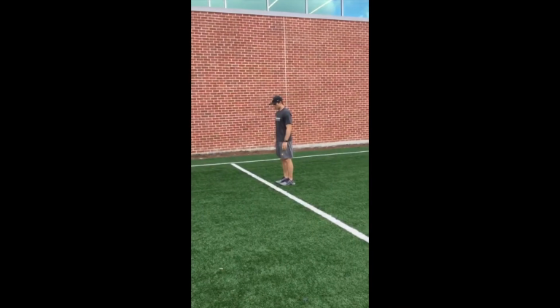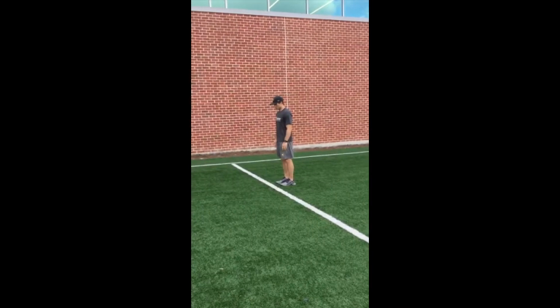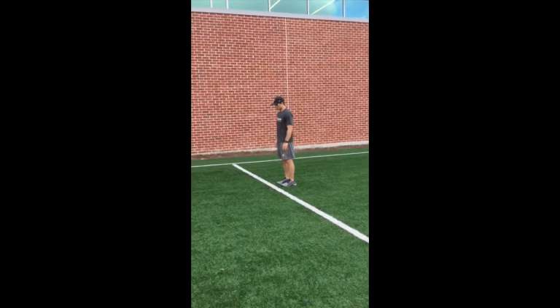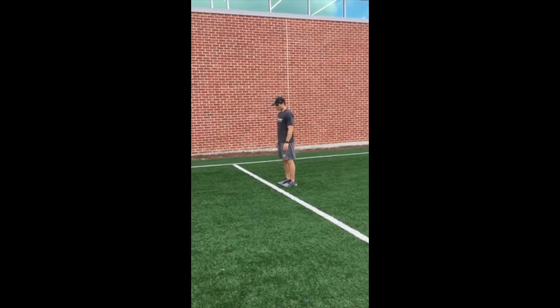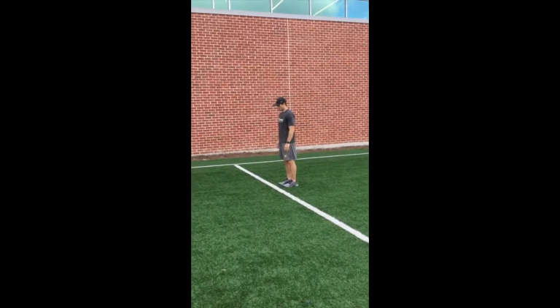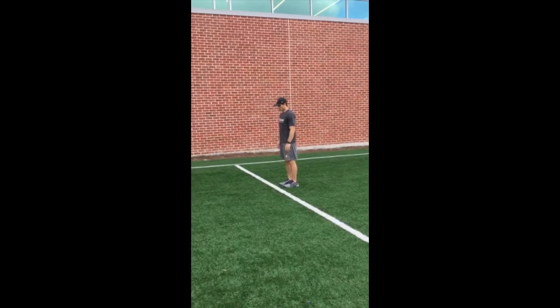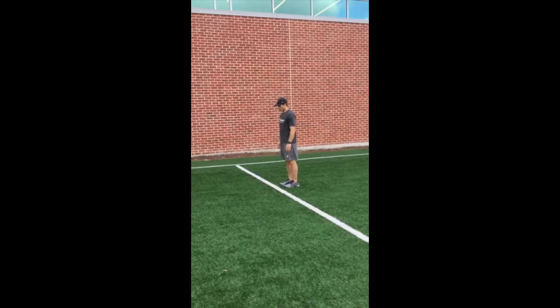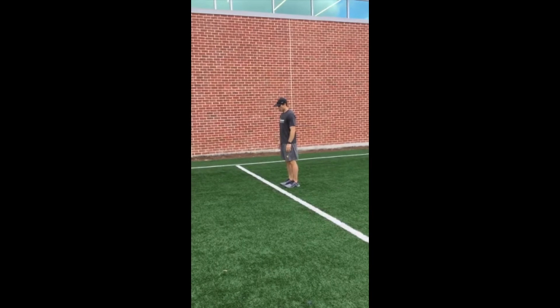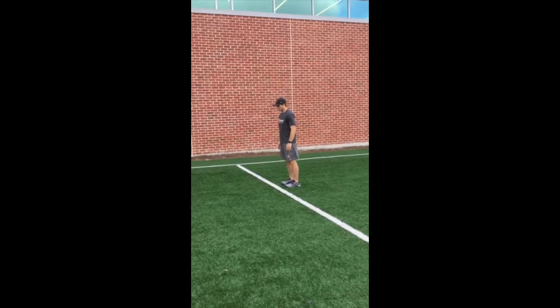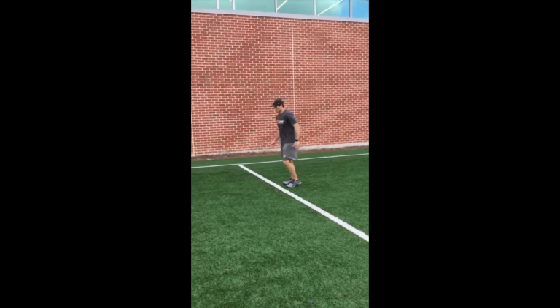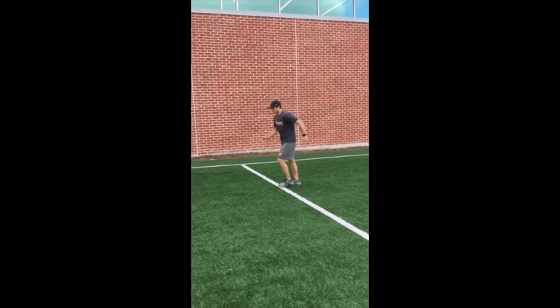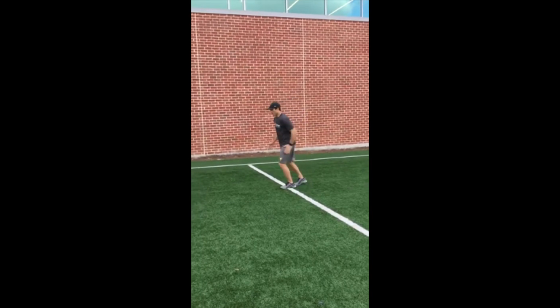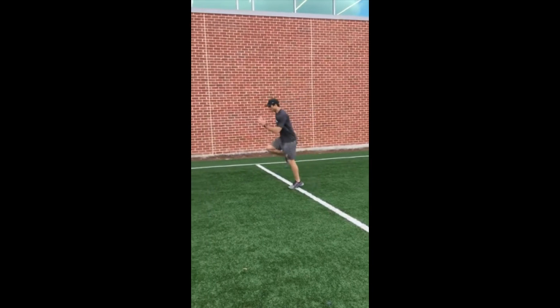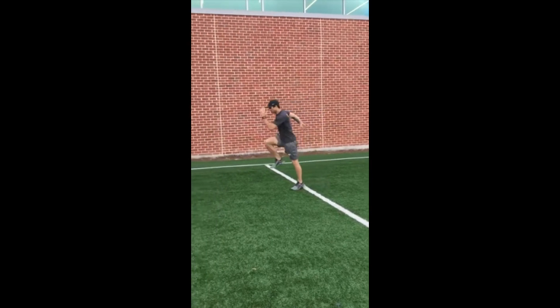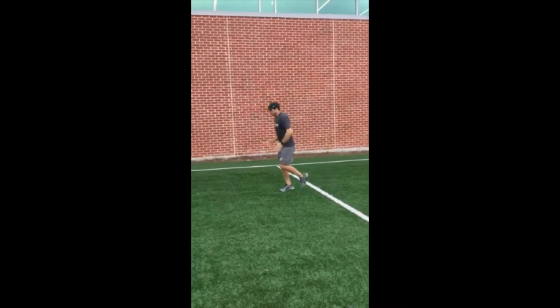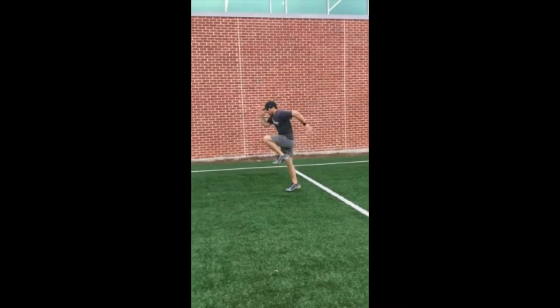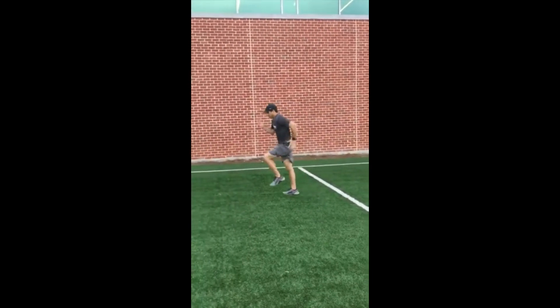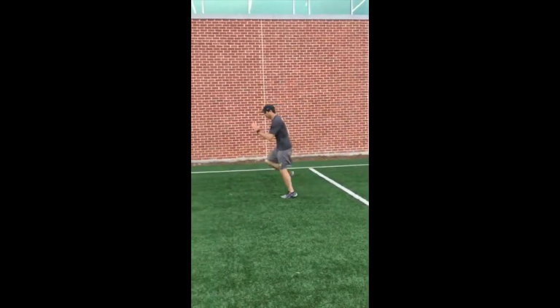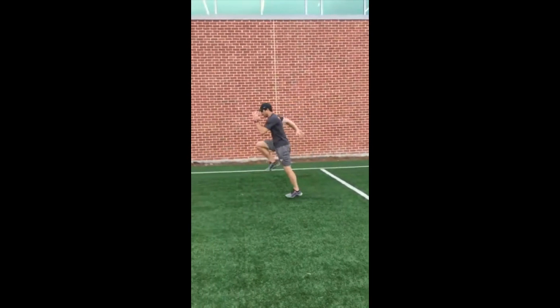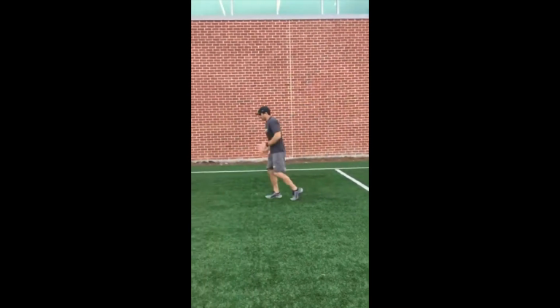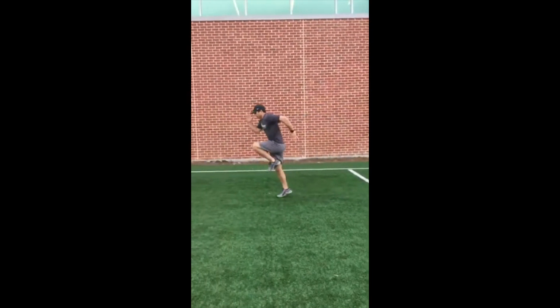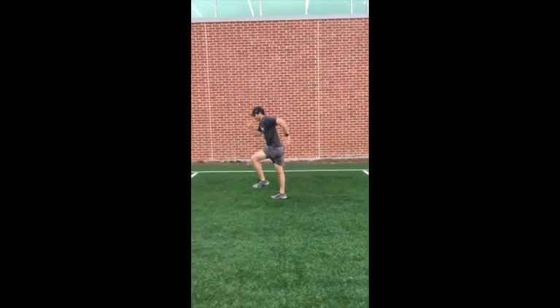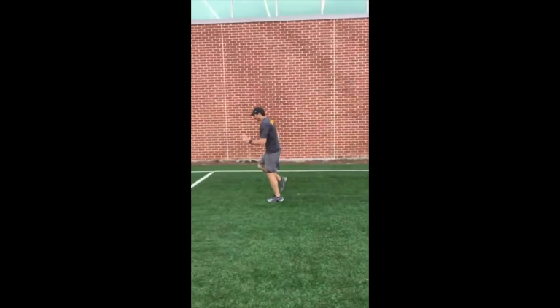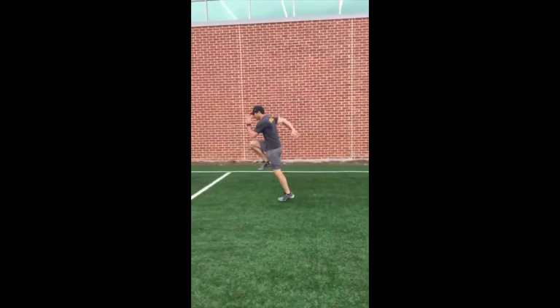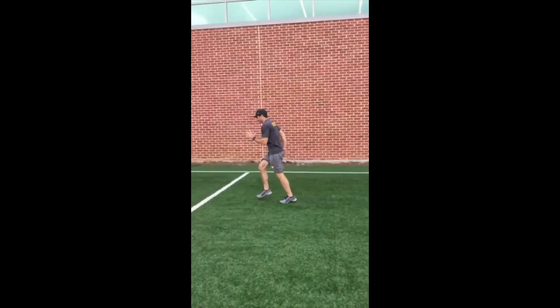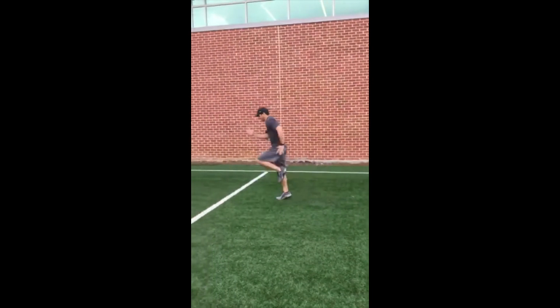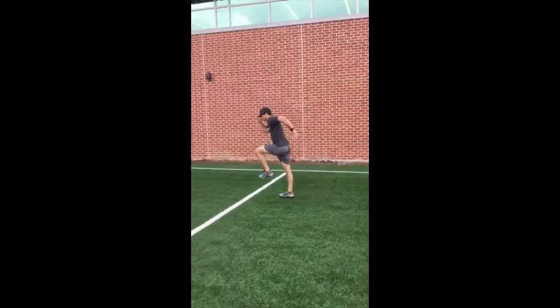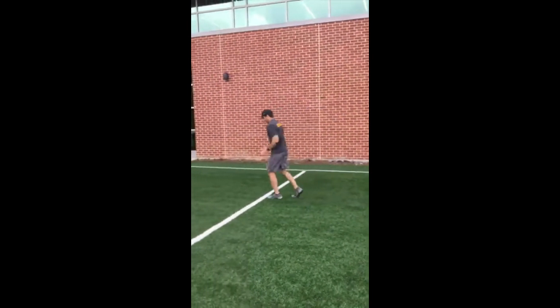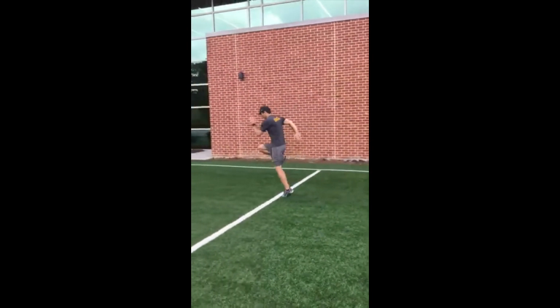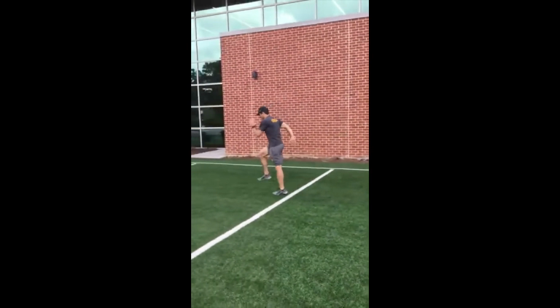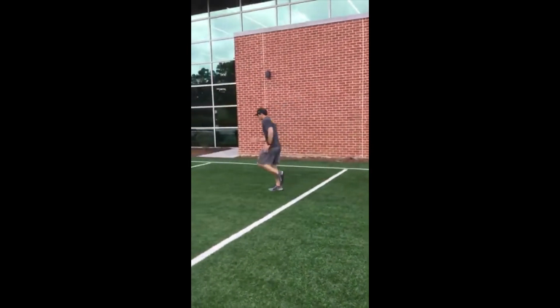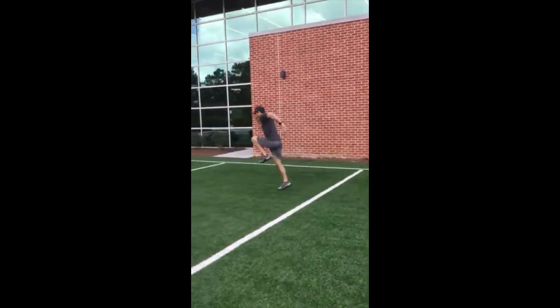A skip: elbows at 90, now putting a little more force to the ground, striking the balls of my feet, driving my knee up.